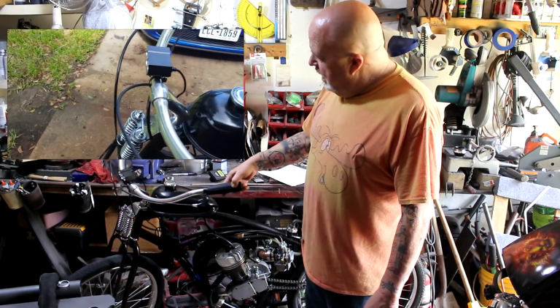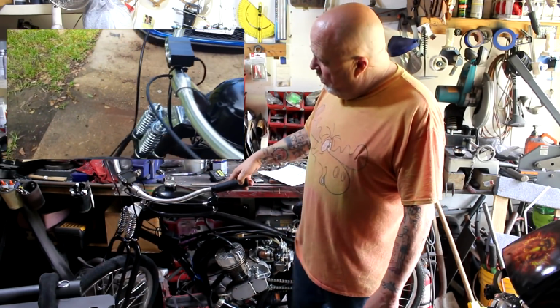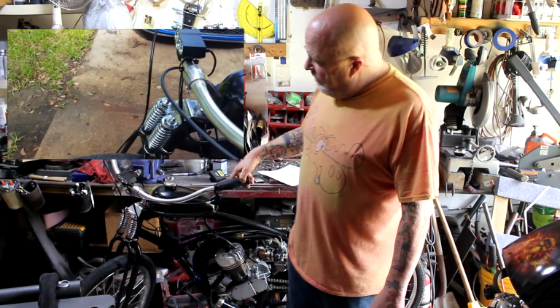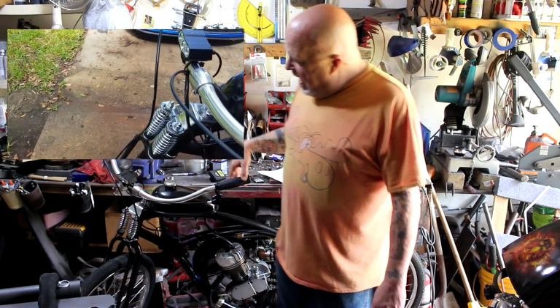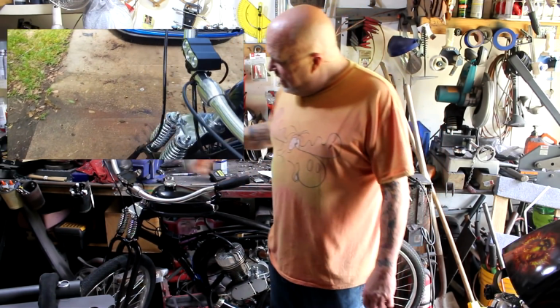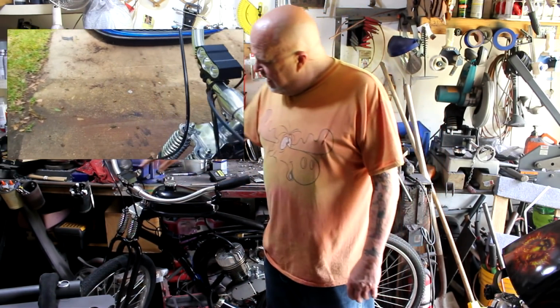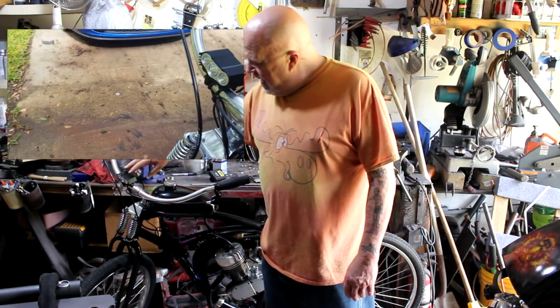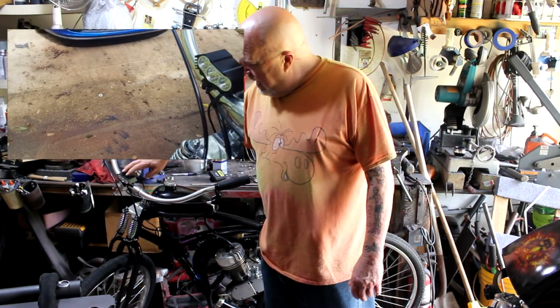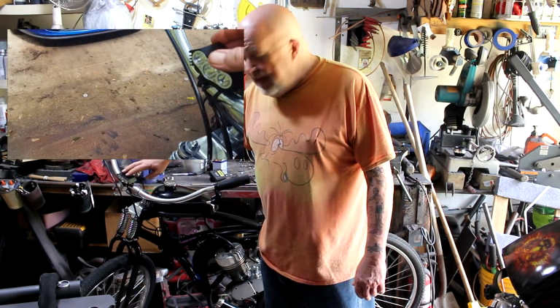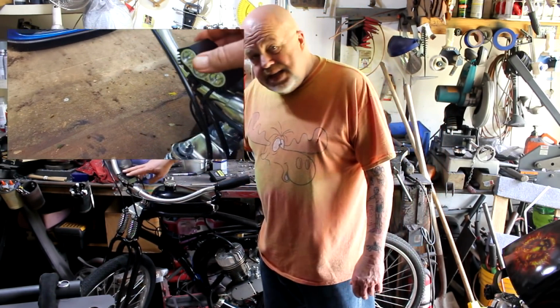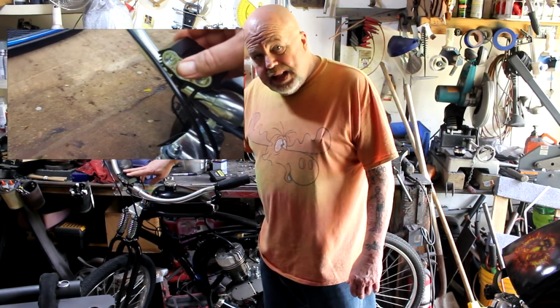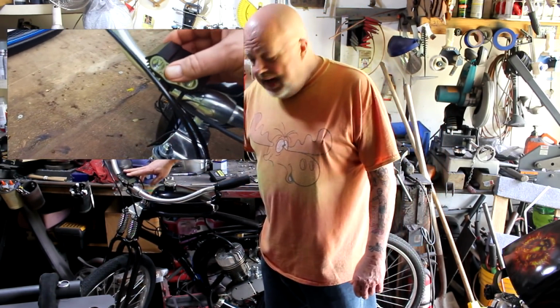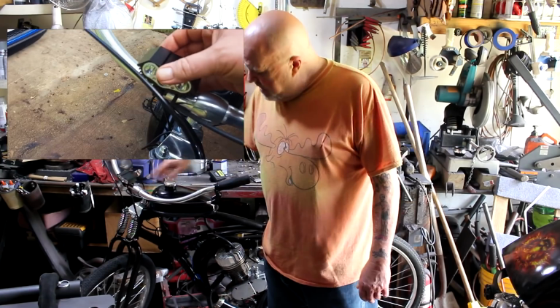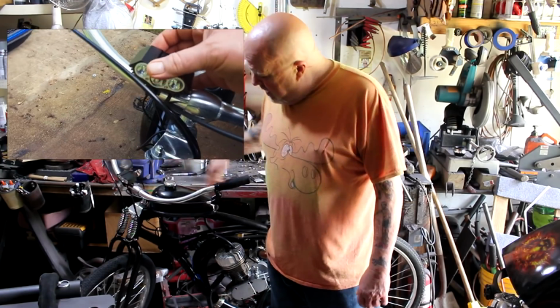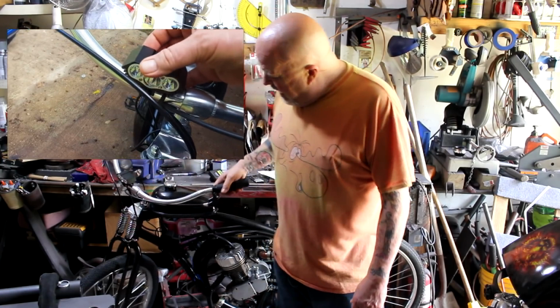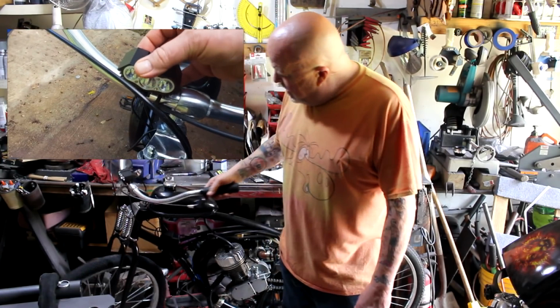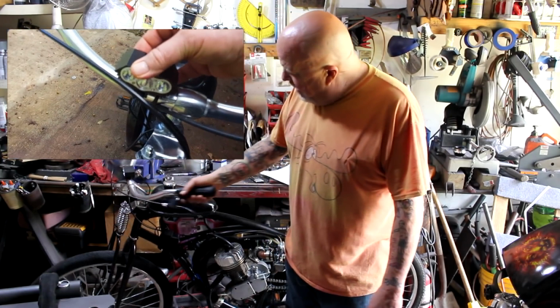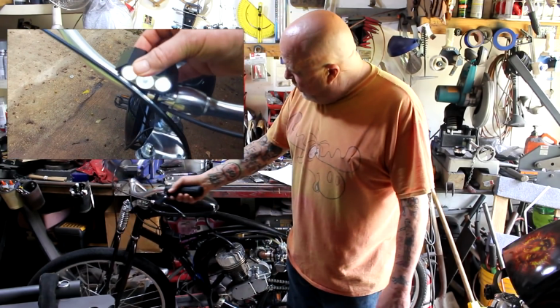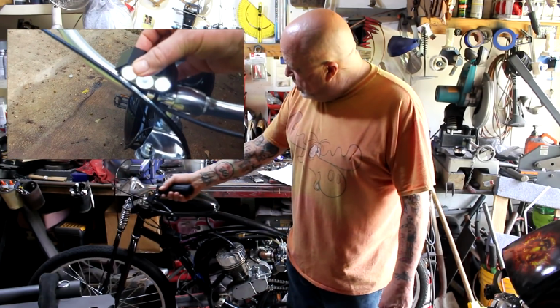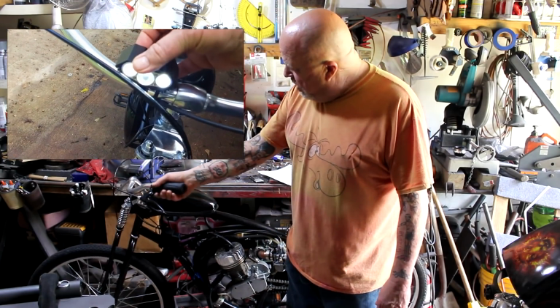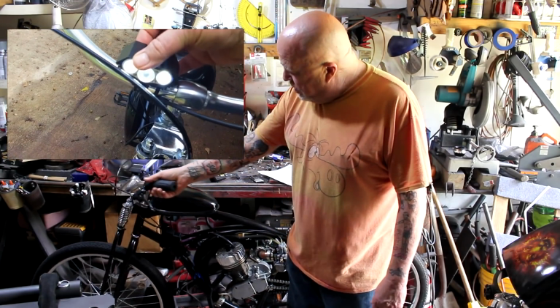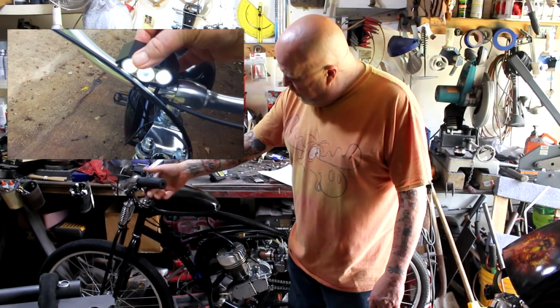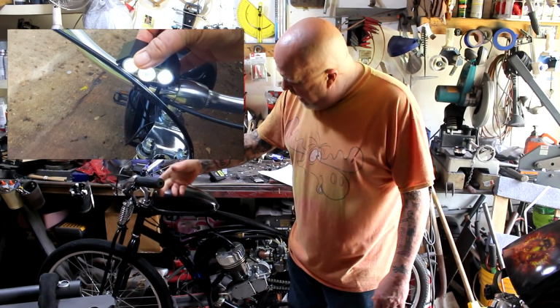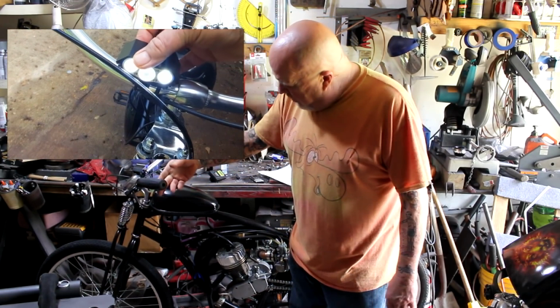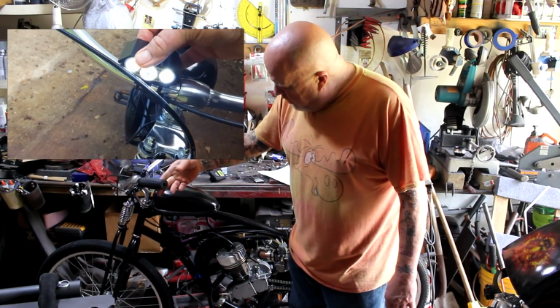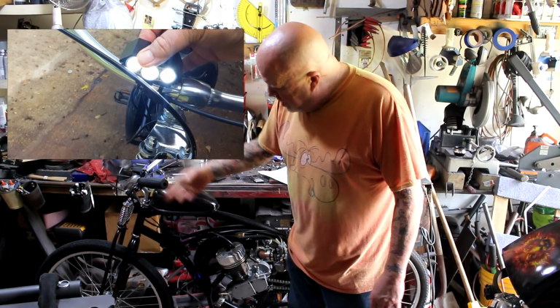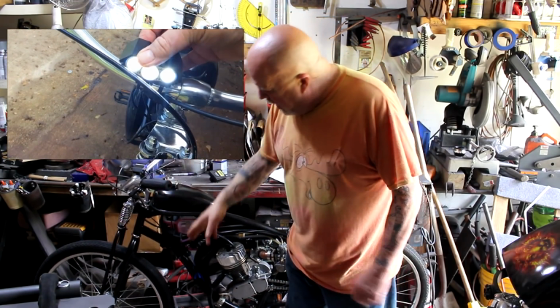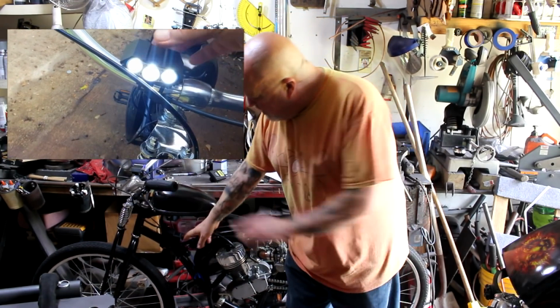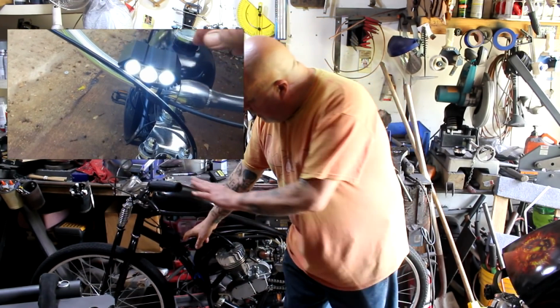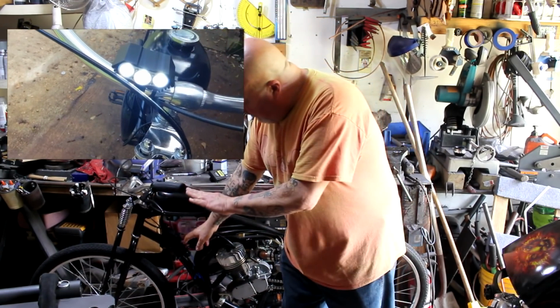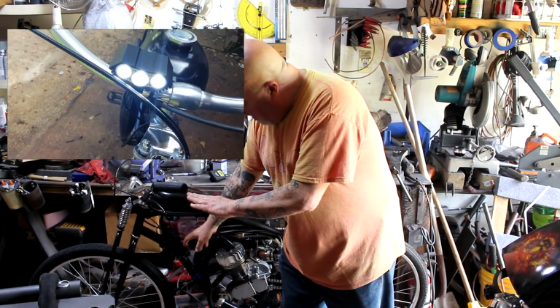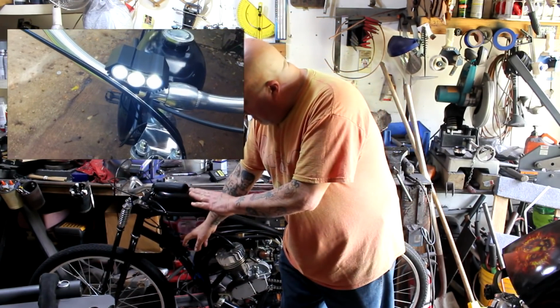We've got the LED lights here. It has a rechargeable battery which straps to the frame.